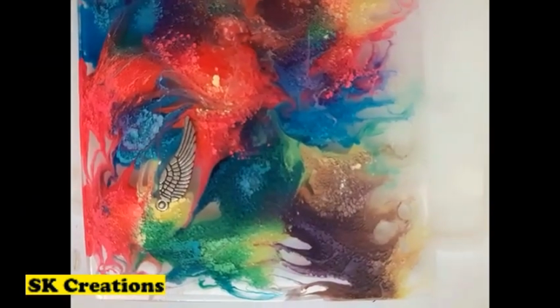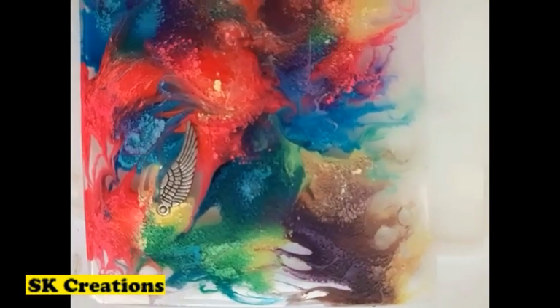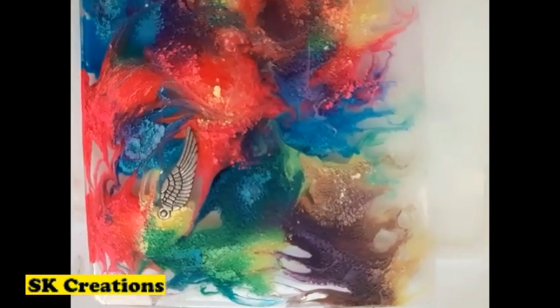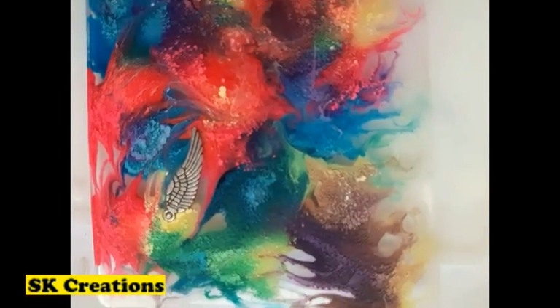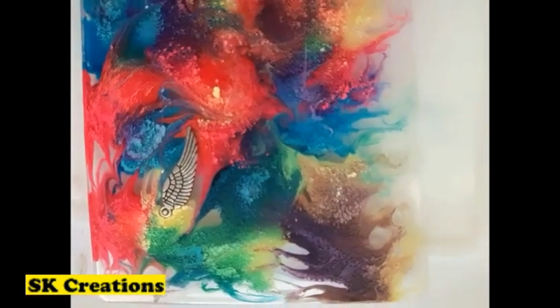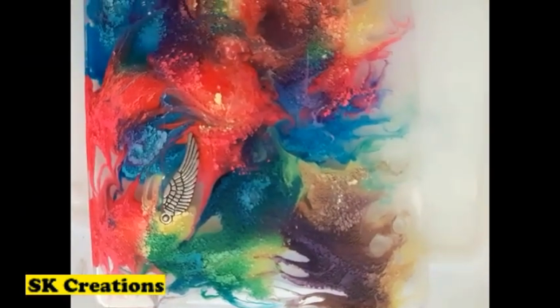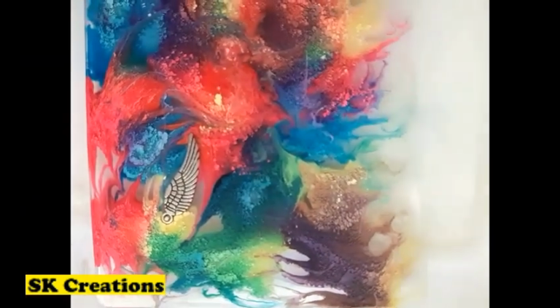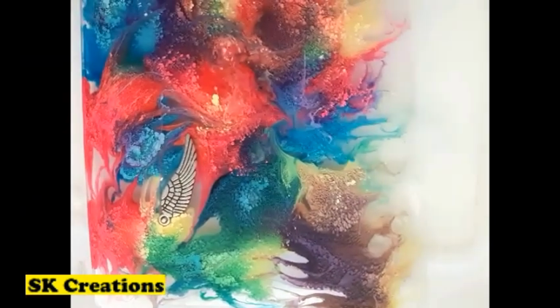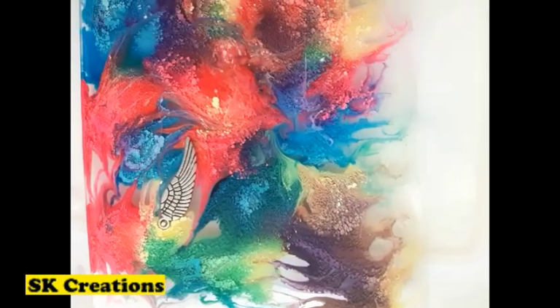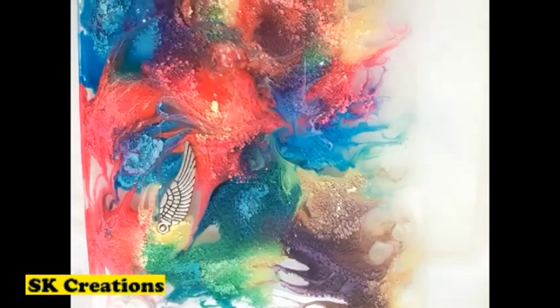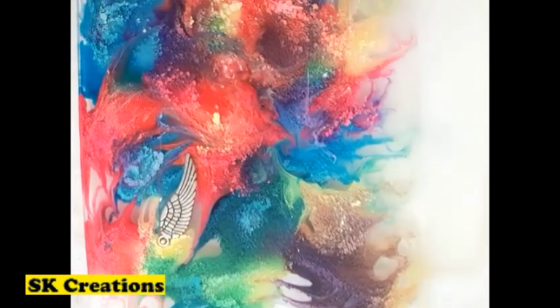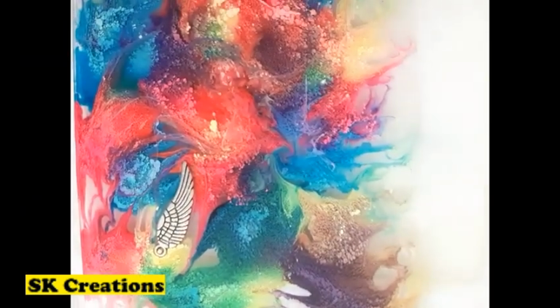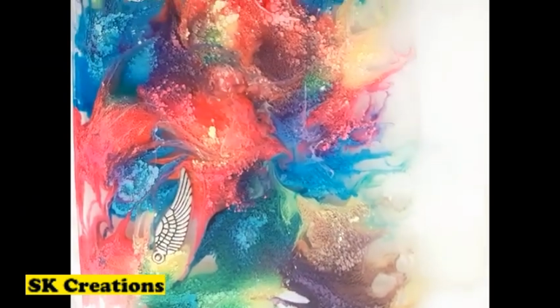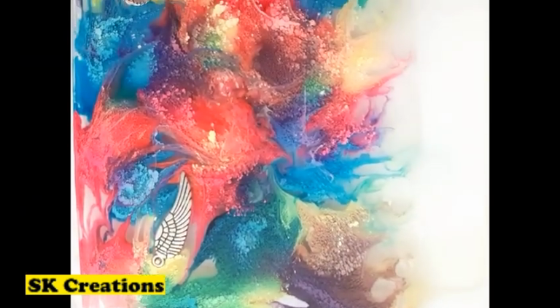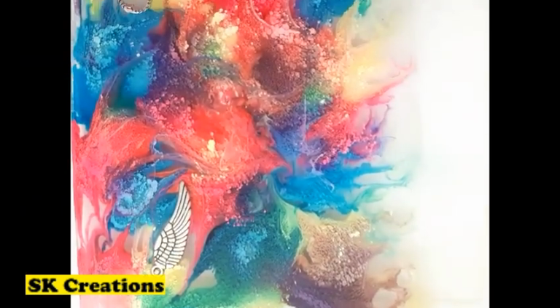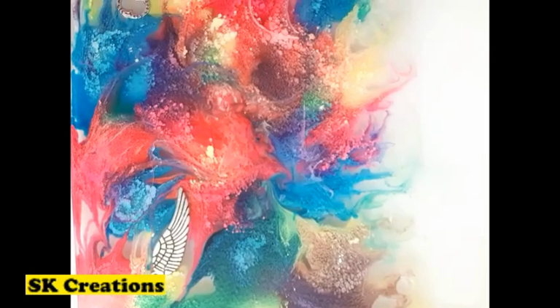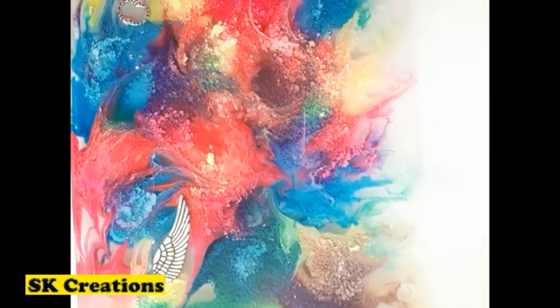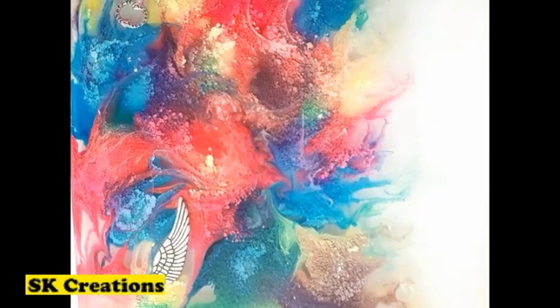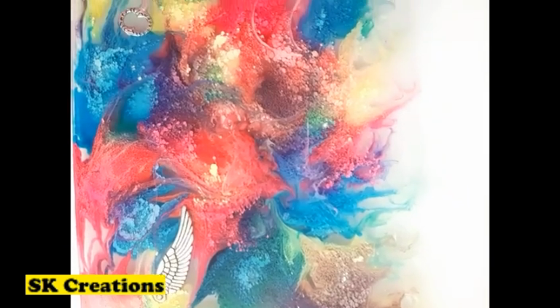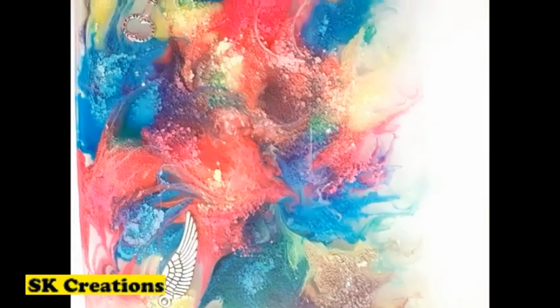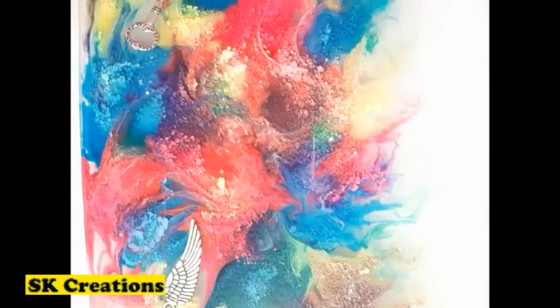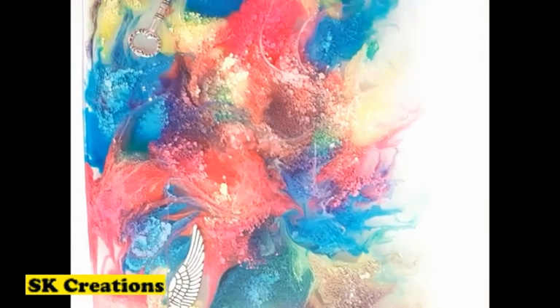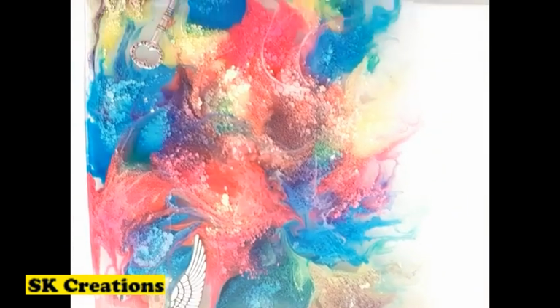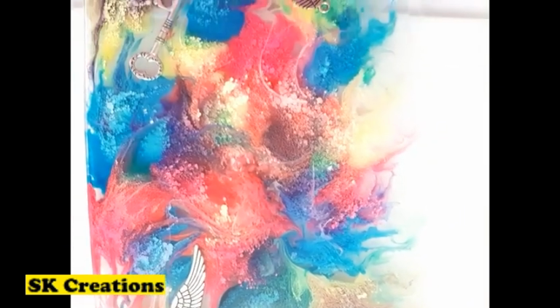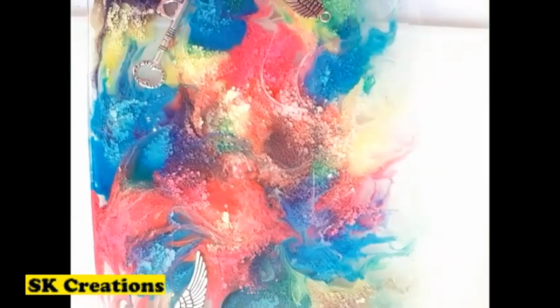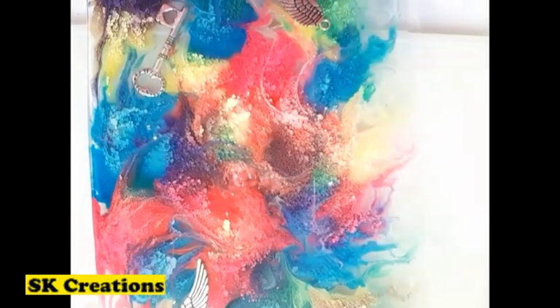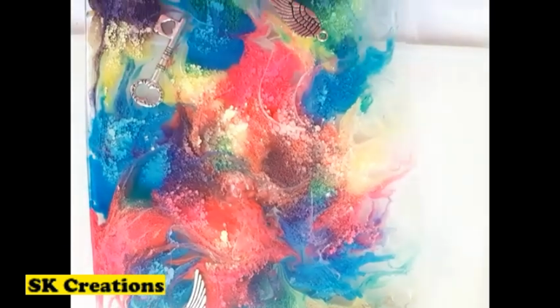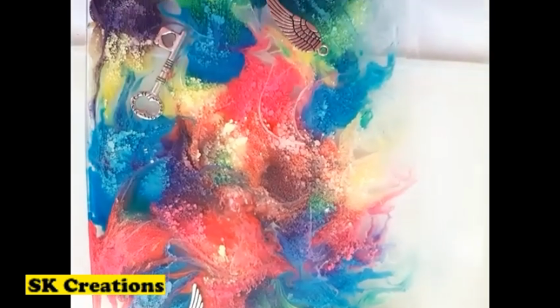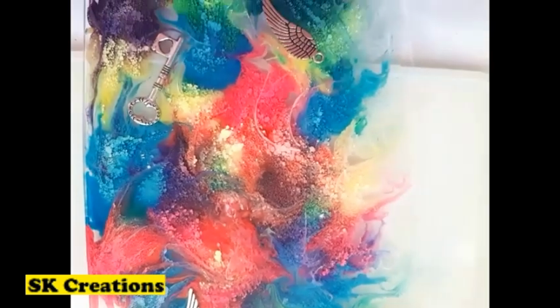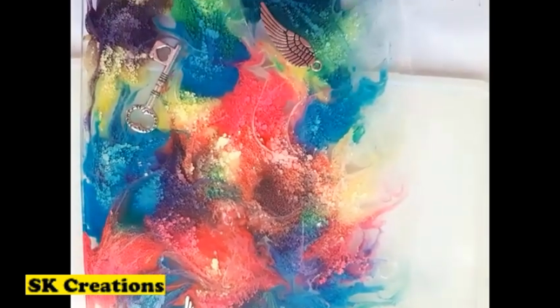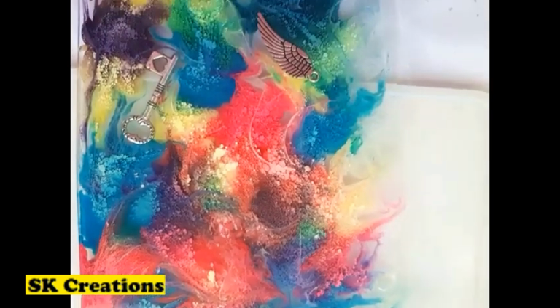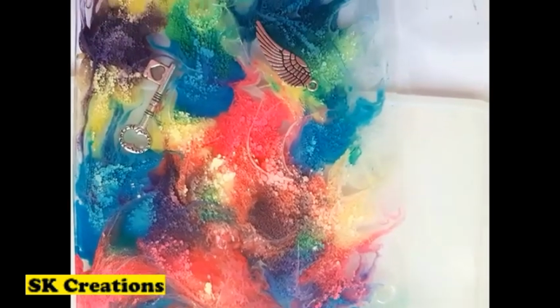Finally, apply a clear coat resin on the front and back side of the notebook.